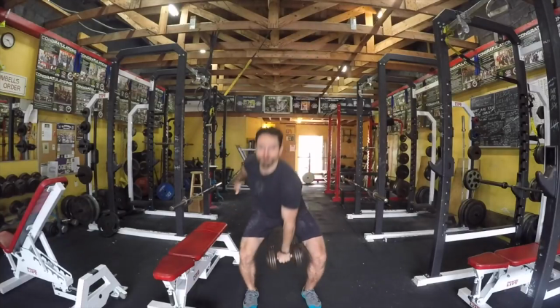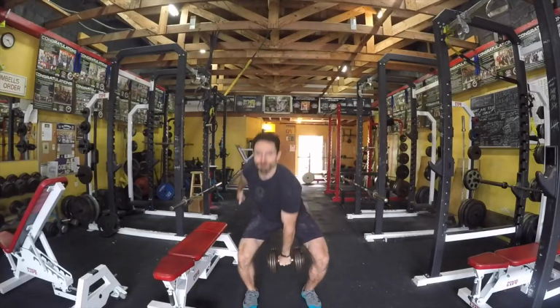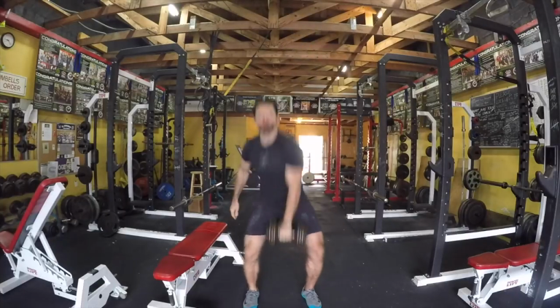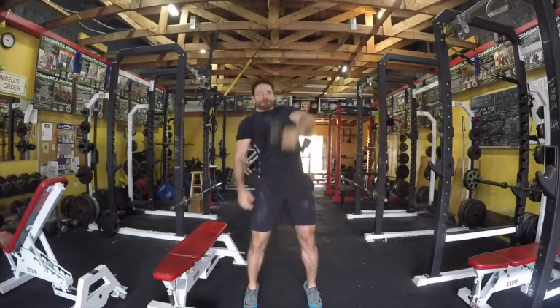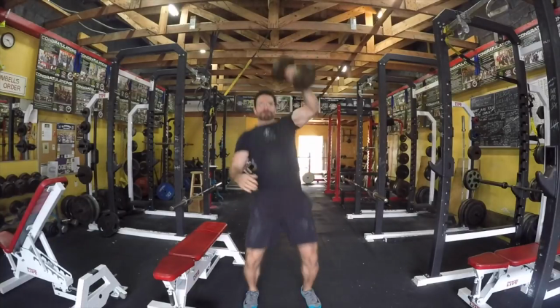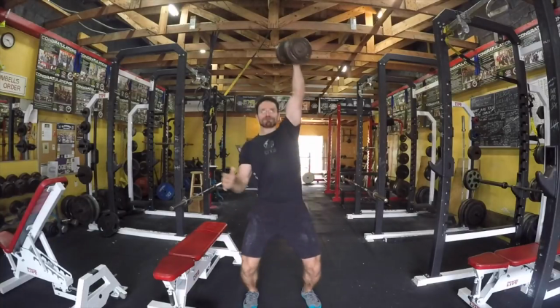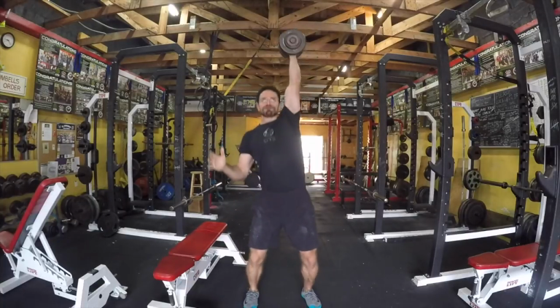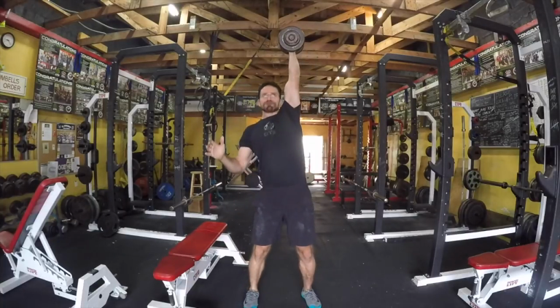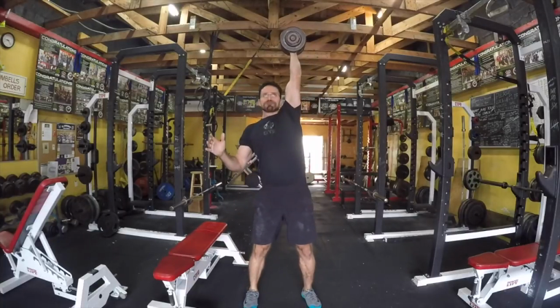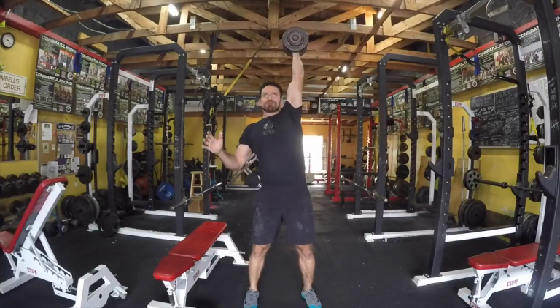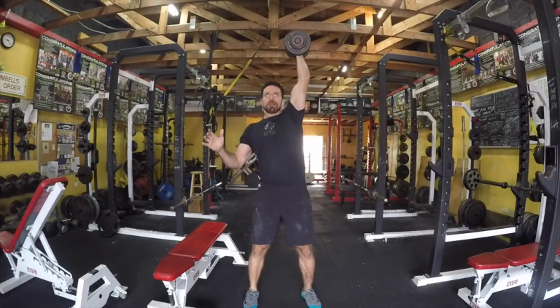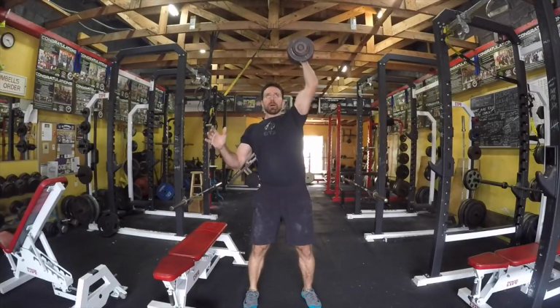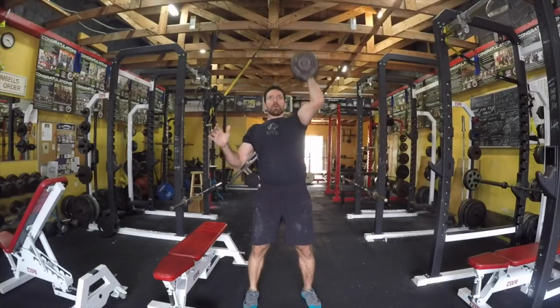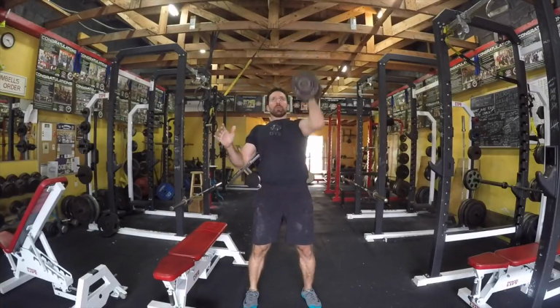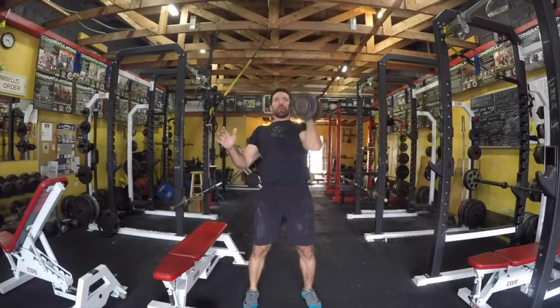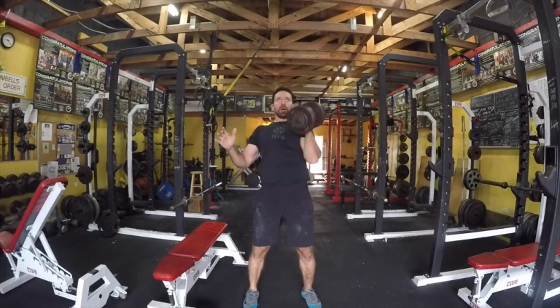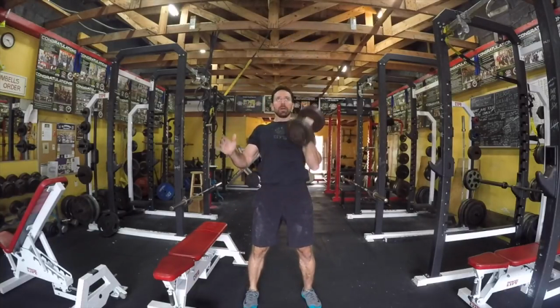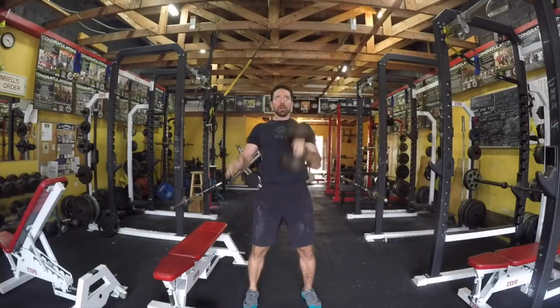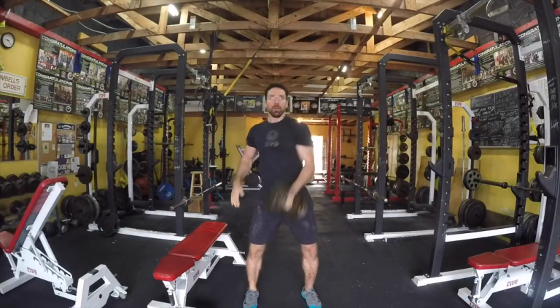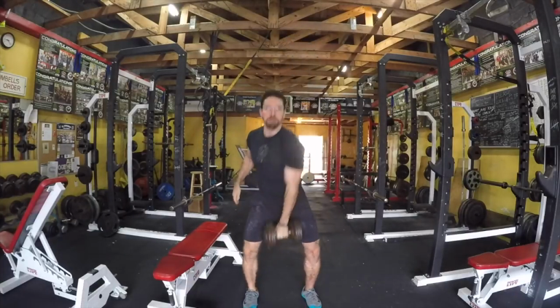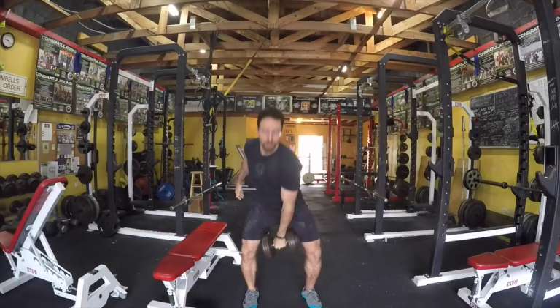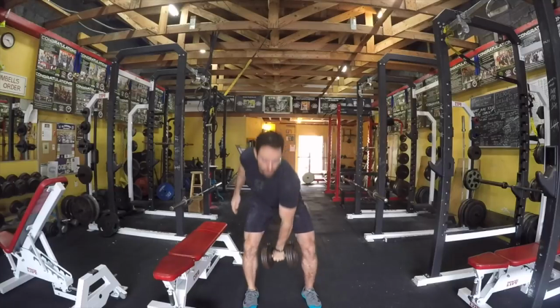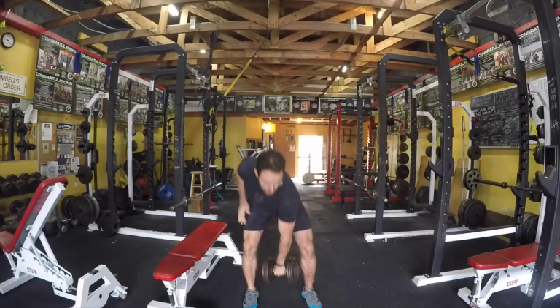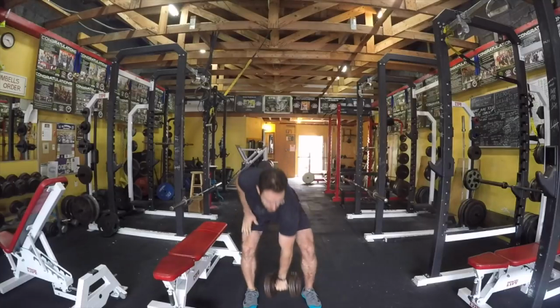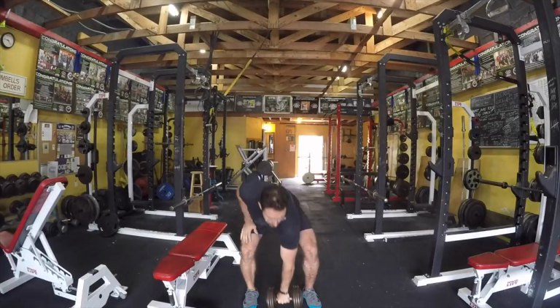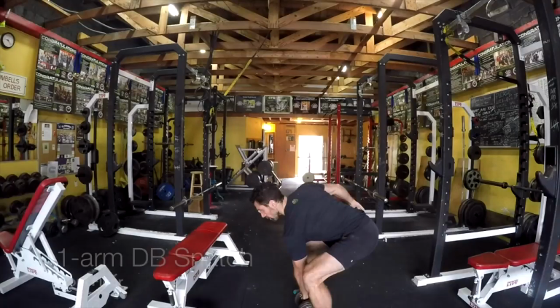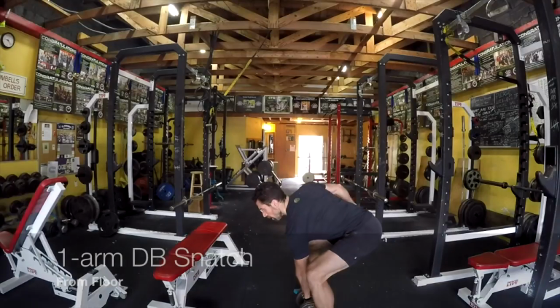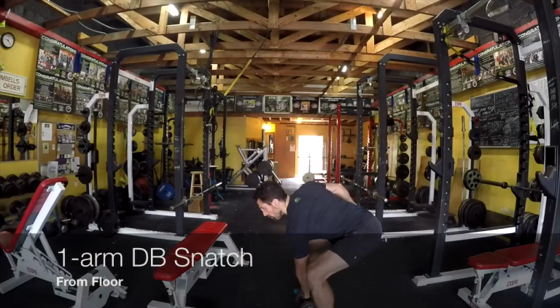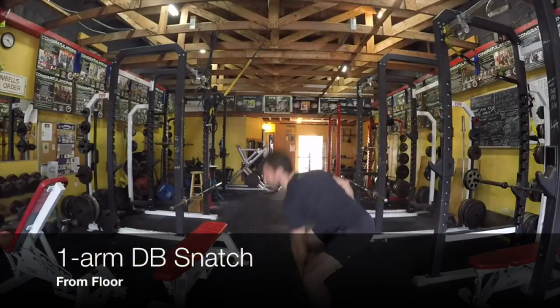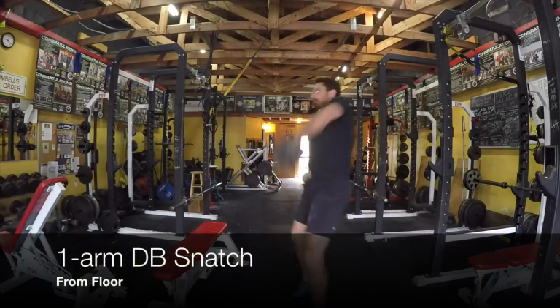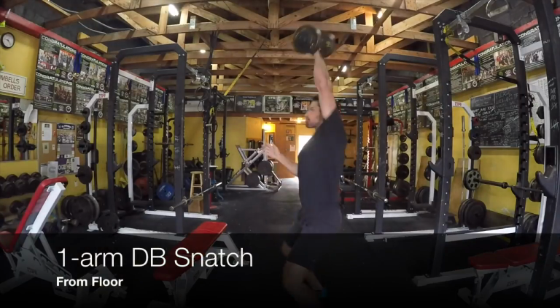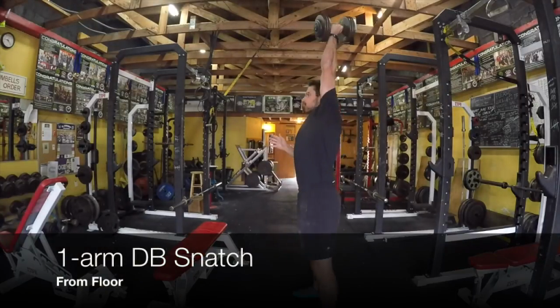The lockout position is the same as the overhead press. Make sure those elbows are locked out and bring that bicep nice and close to the ear.